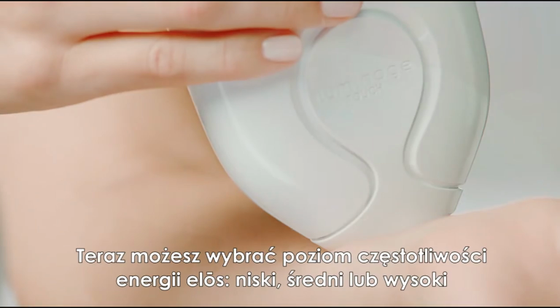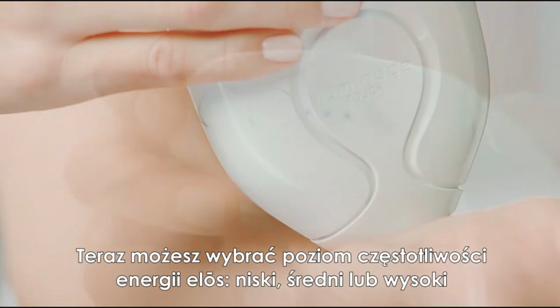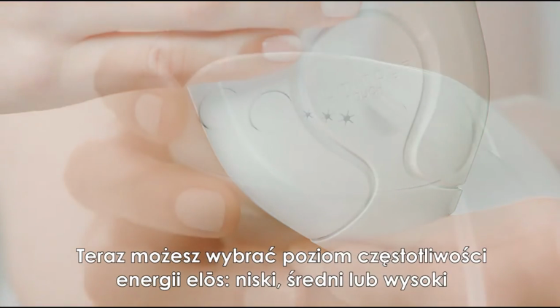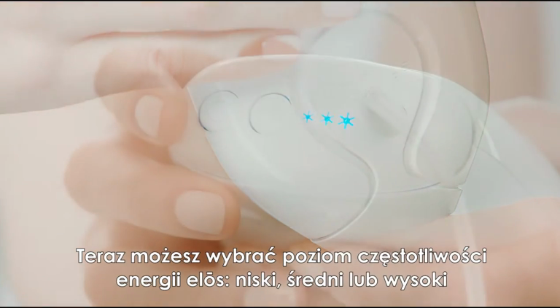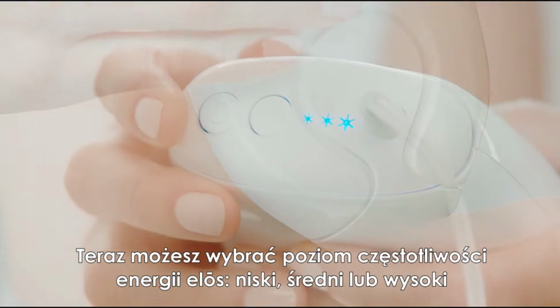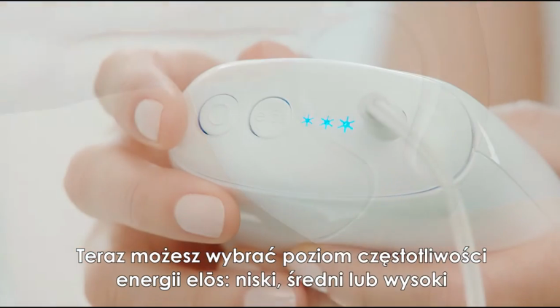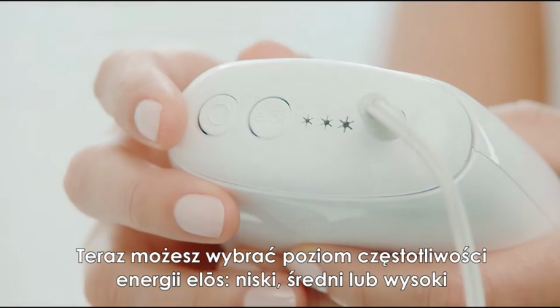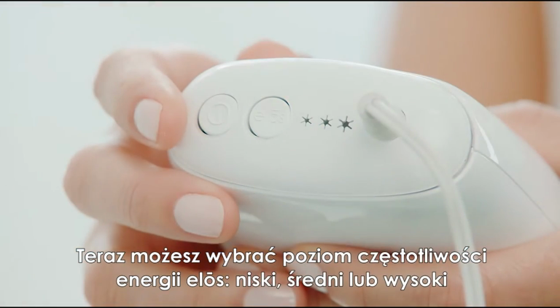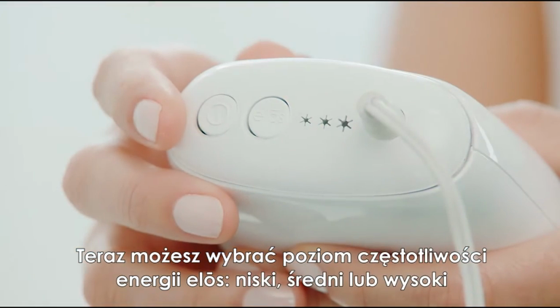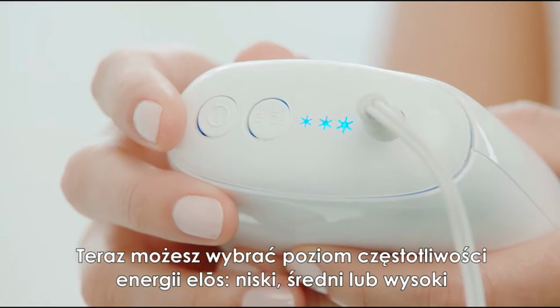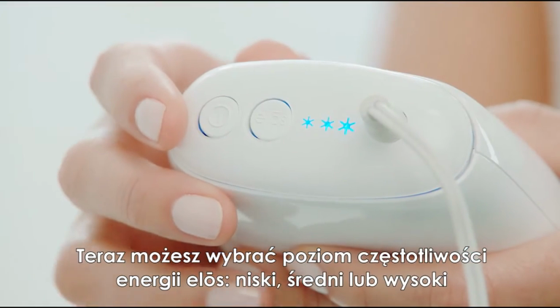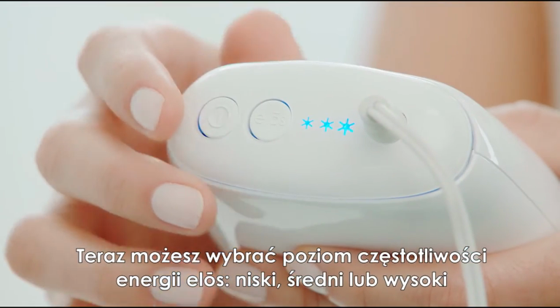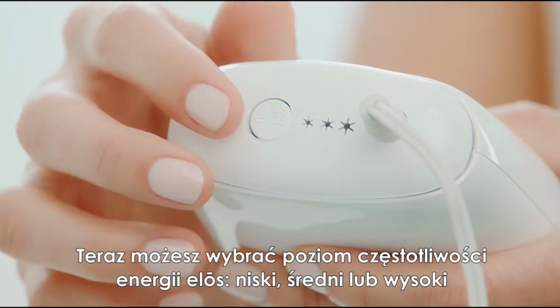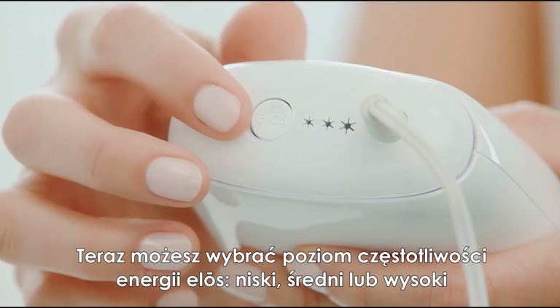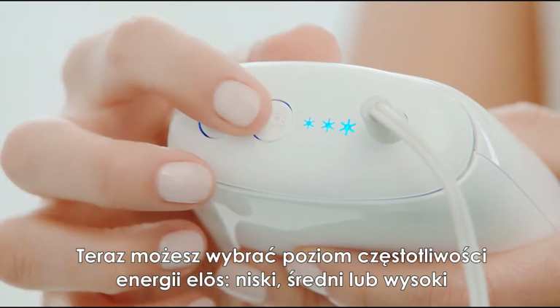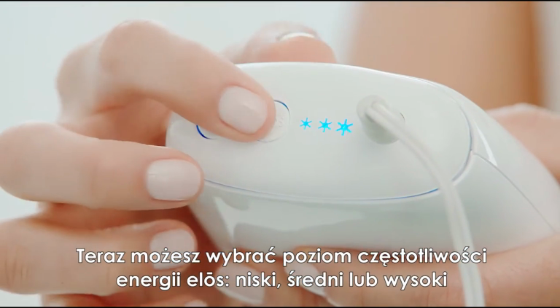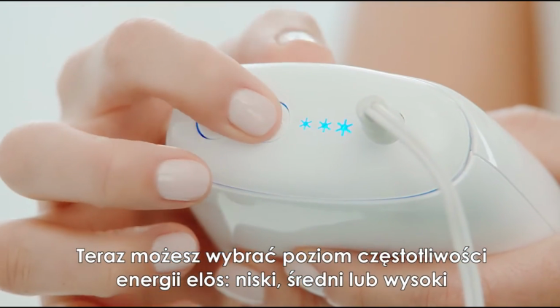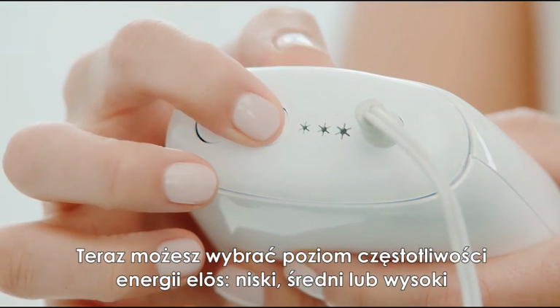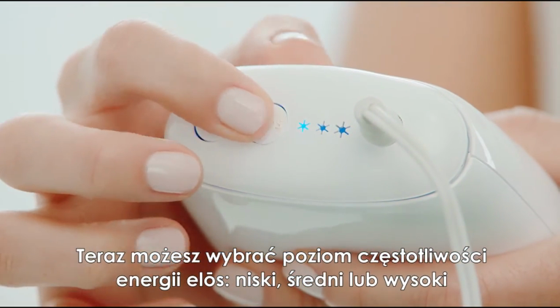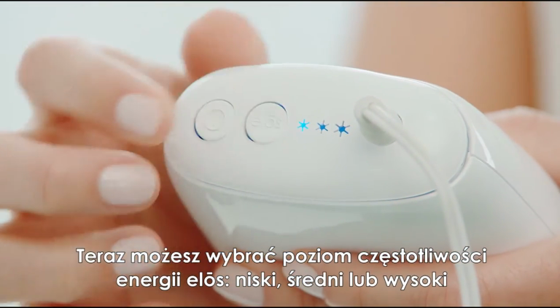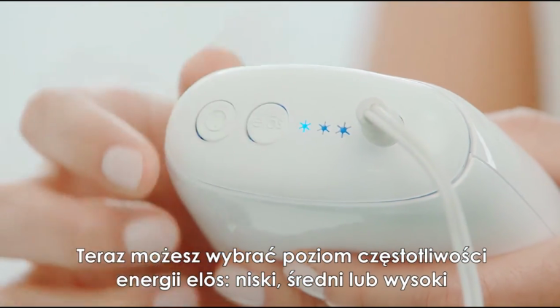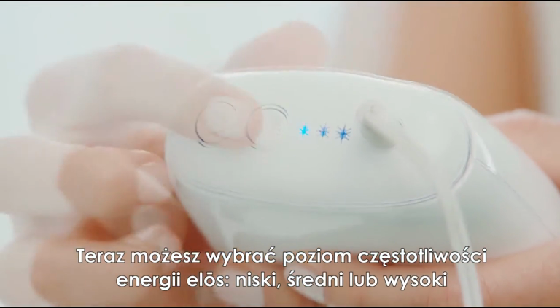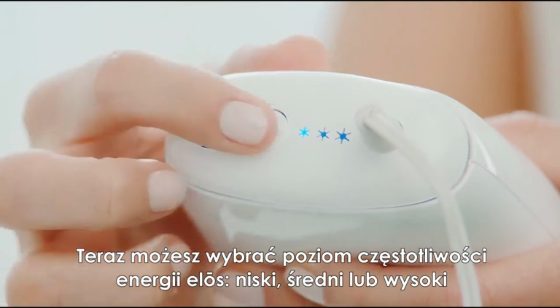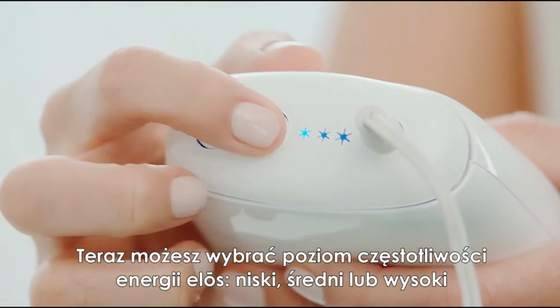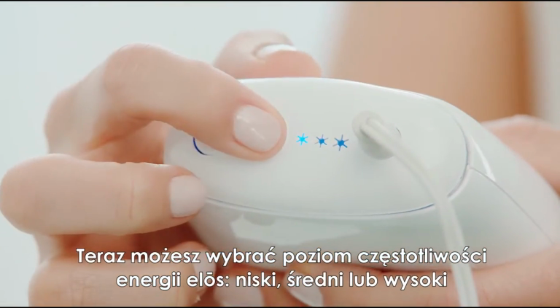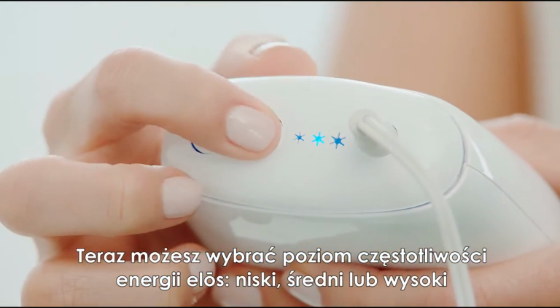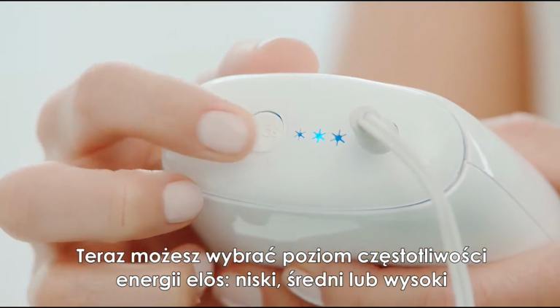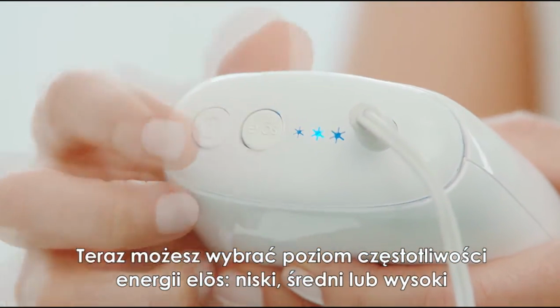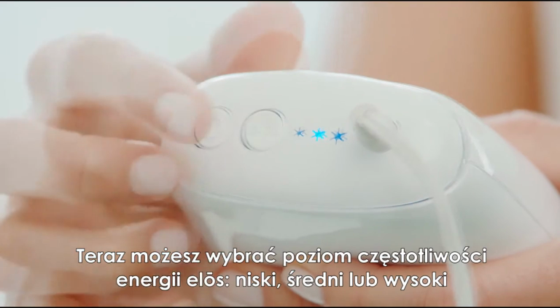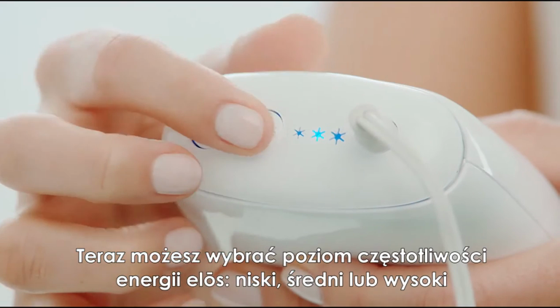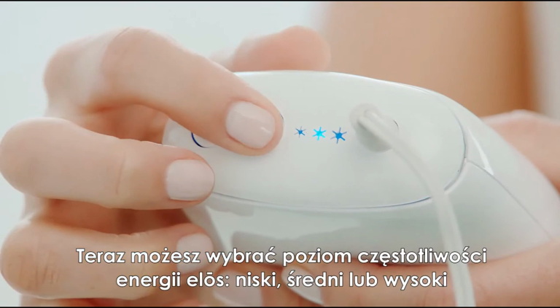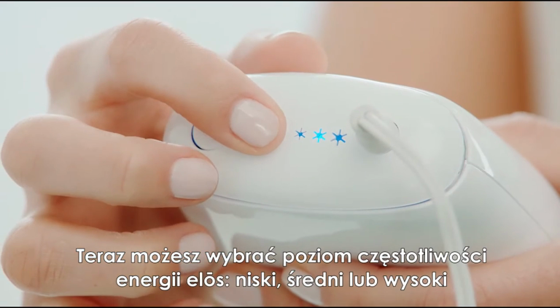Ensure the two silver RF bars are in full contact. You'll see flashes of light indicating that treatment has begun. You may now select the desired ELOS energy level: low, medium, or high.